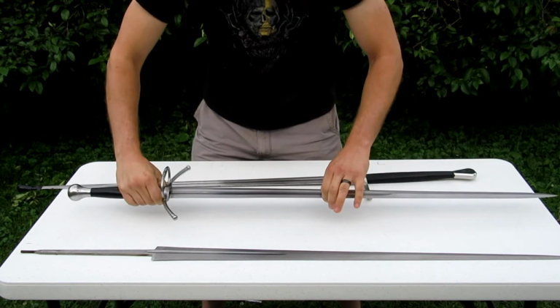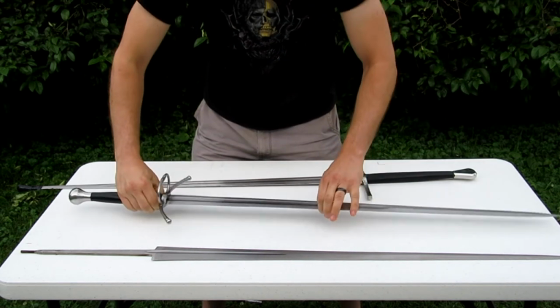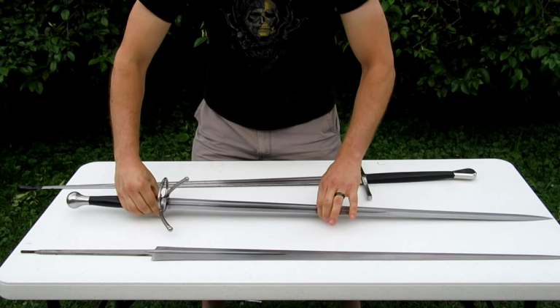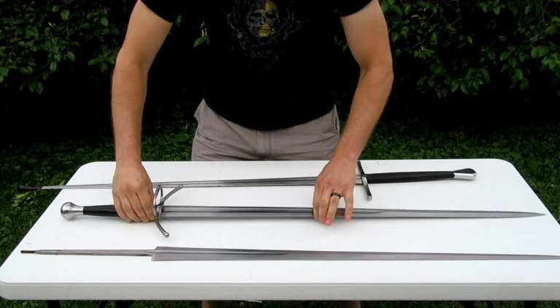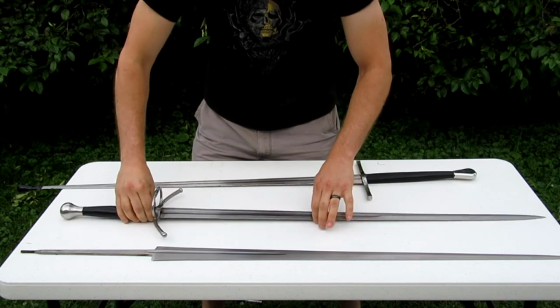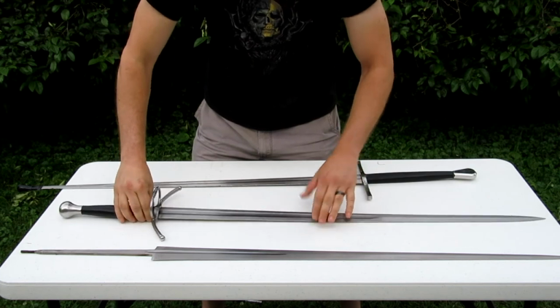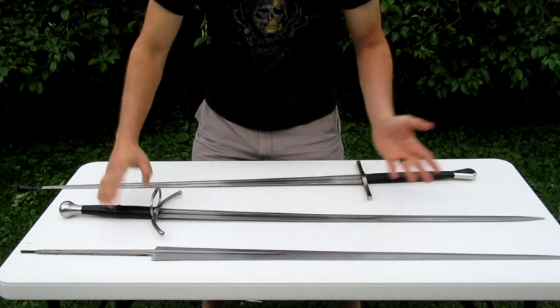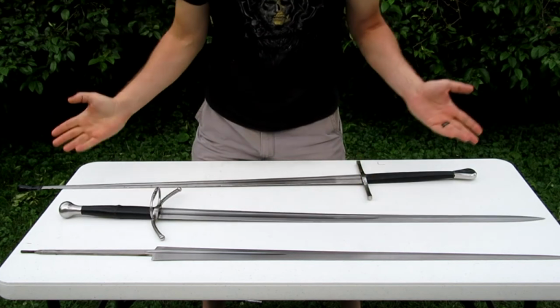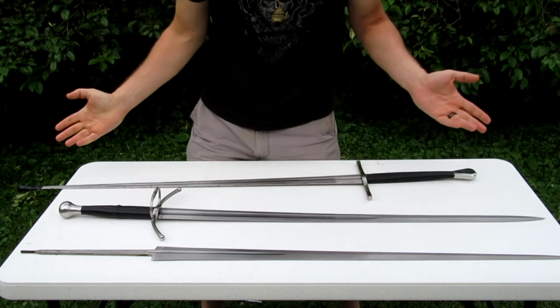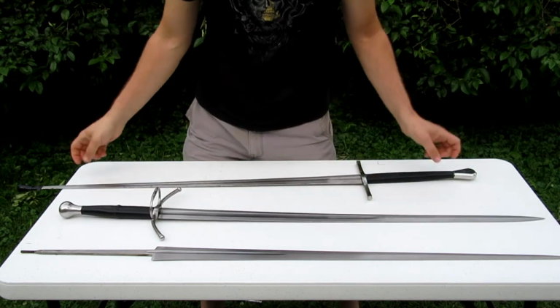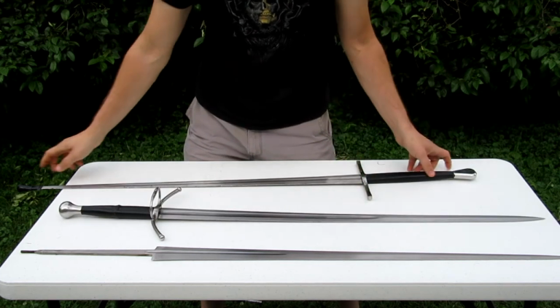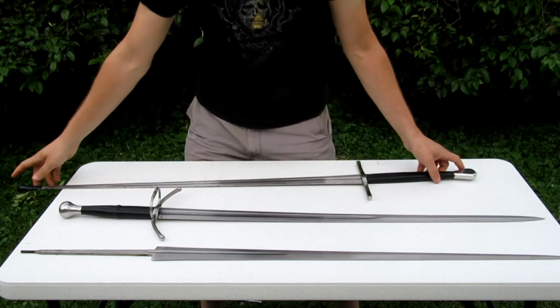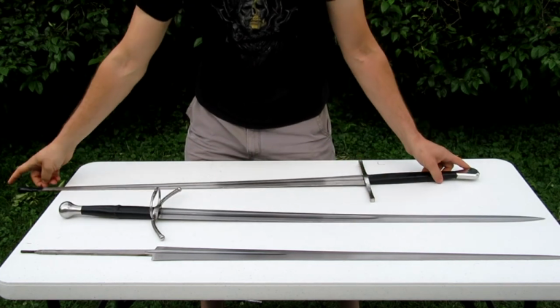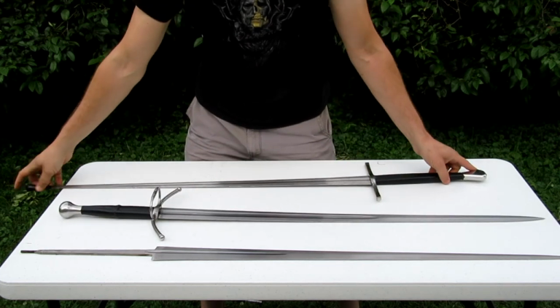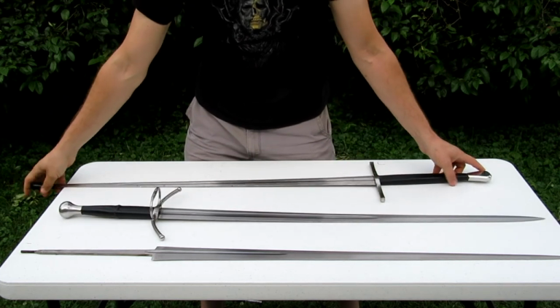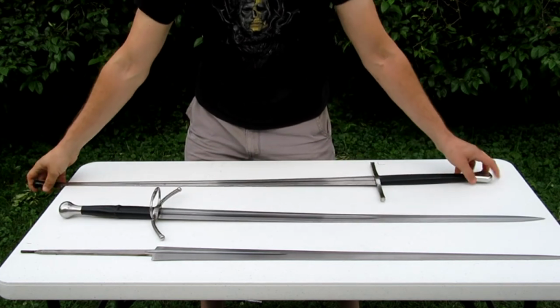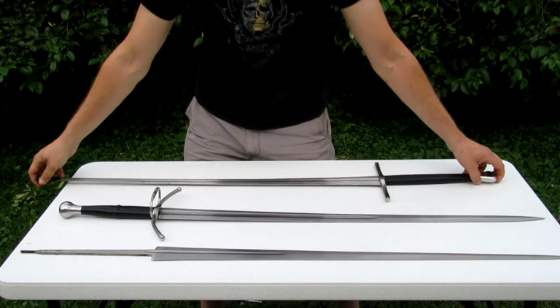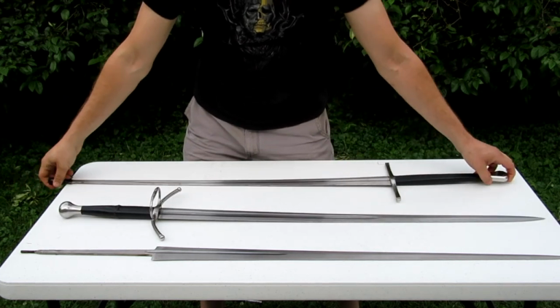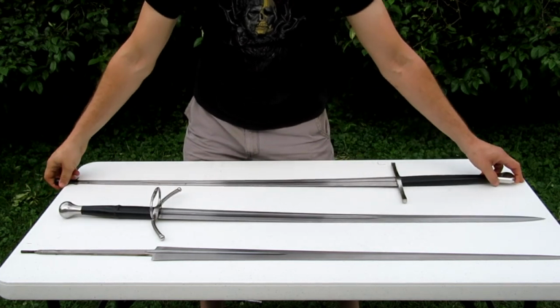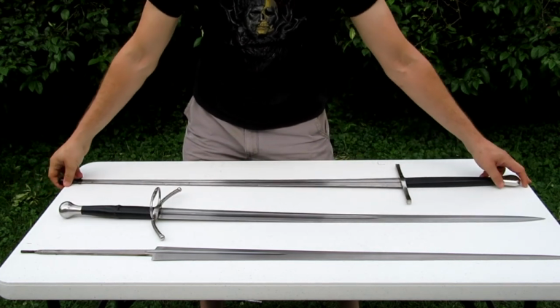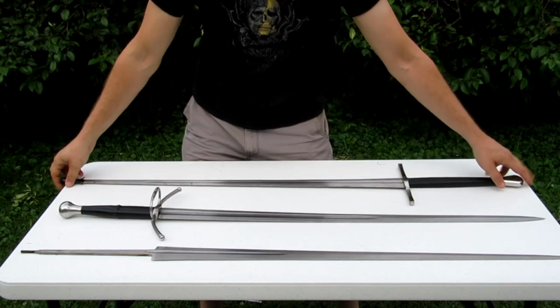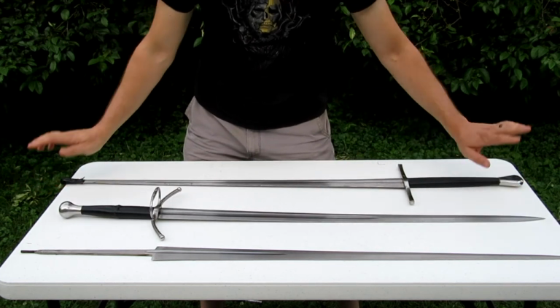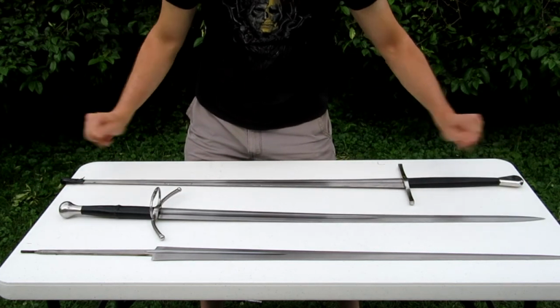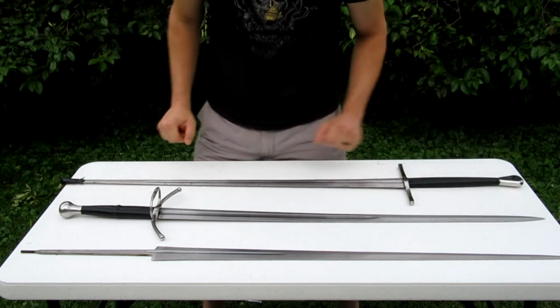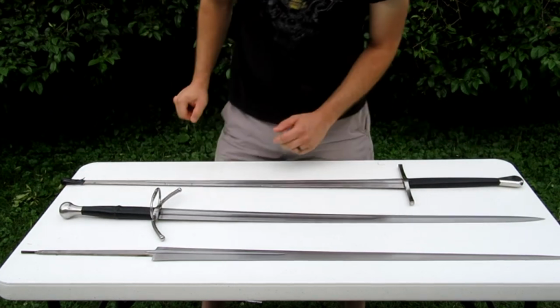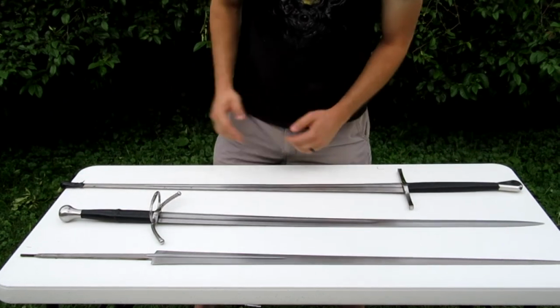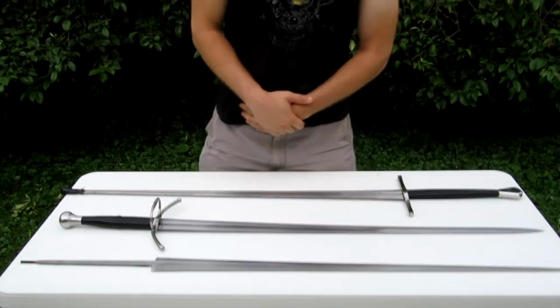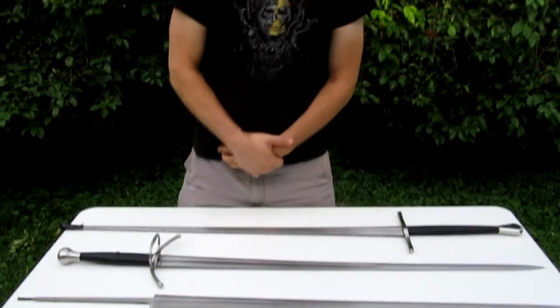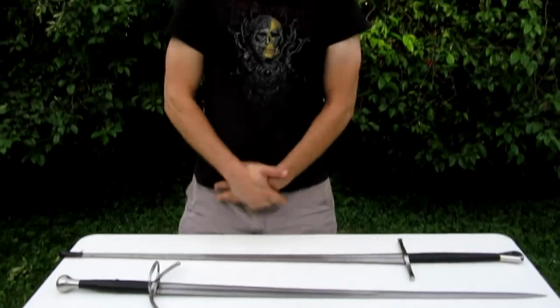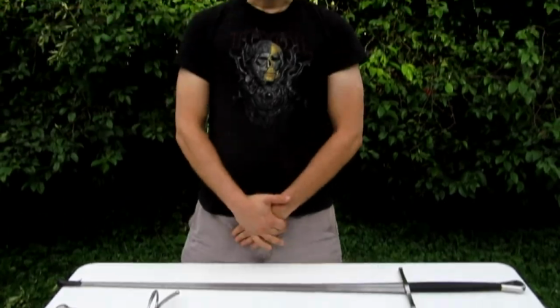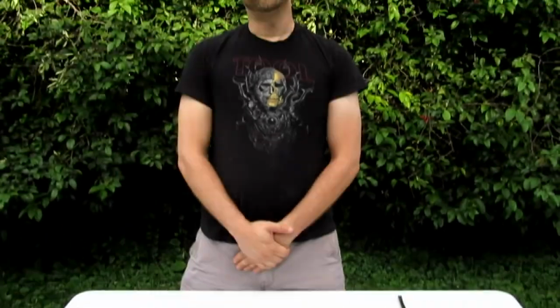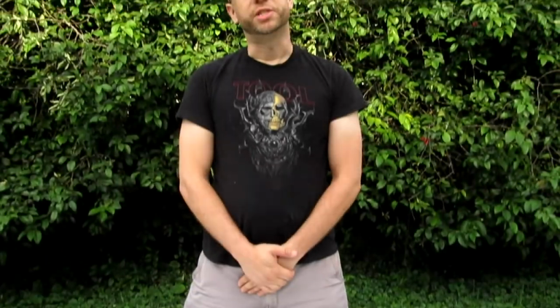So that's it. All these things apply to a lot of later swords too, not just medieval swords. Thank you for watching.